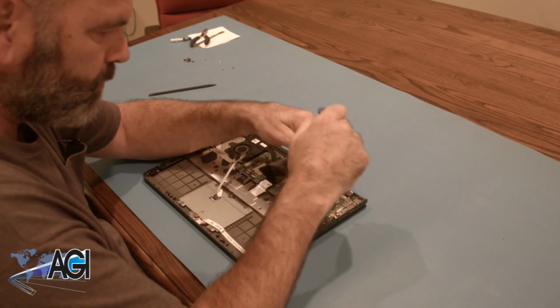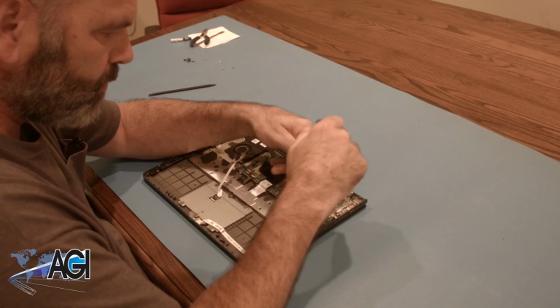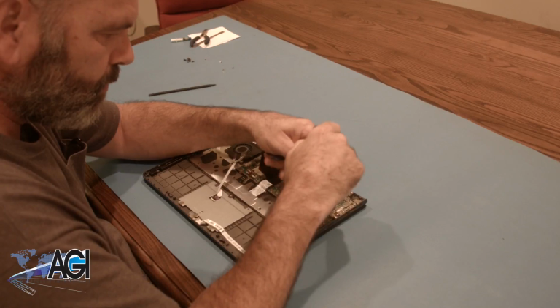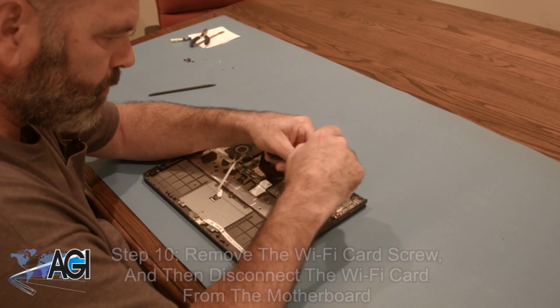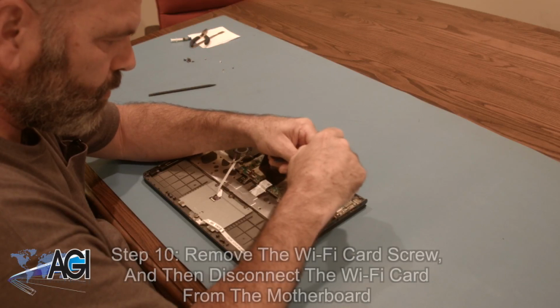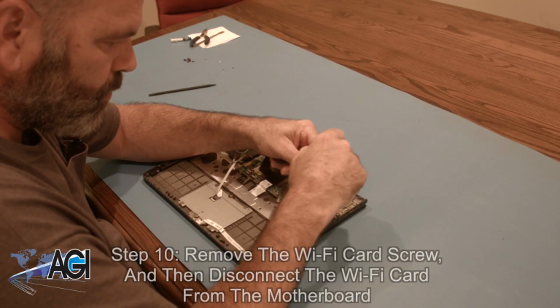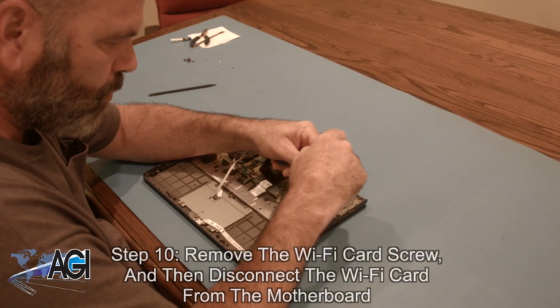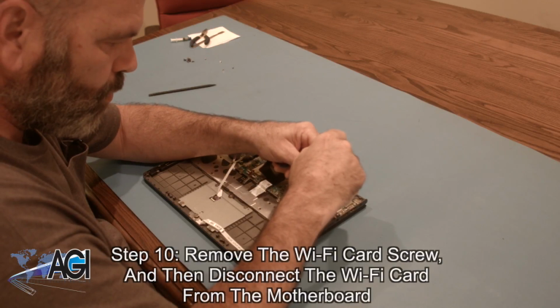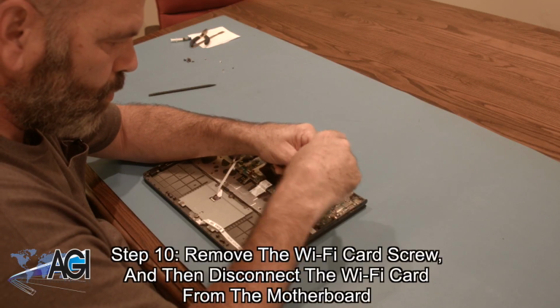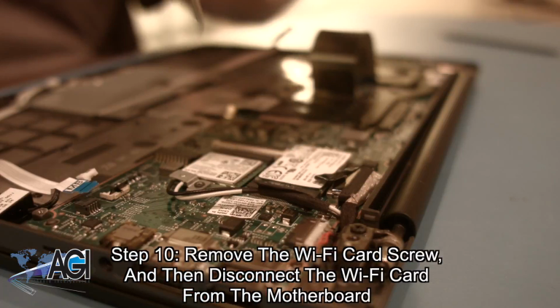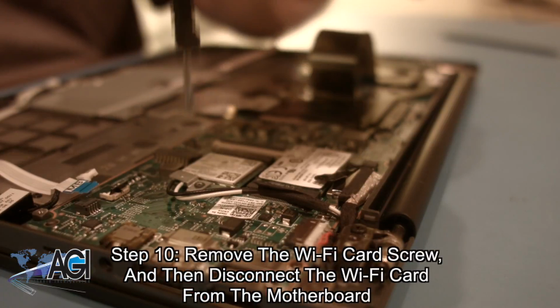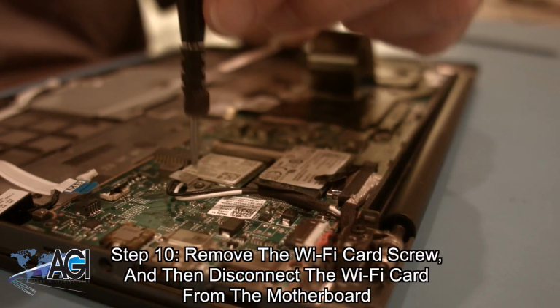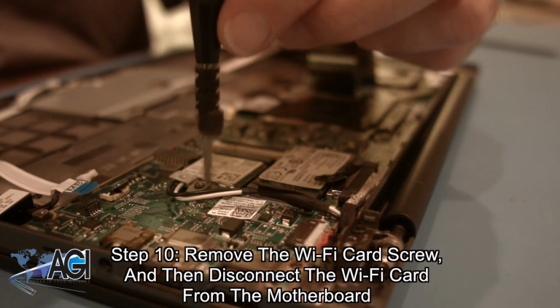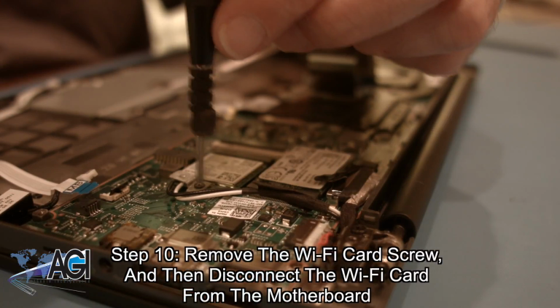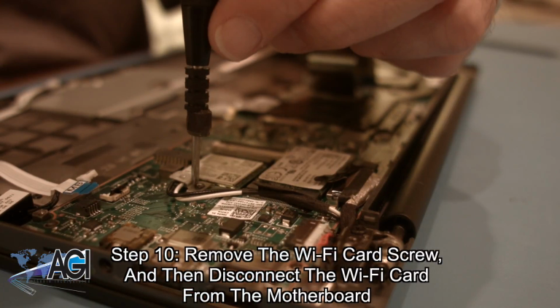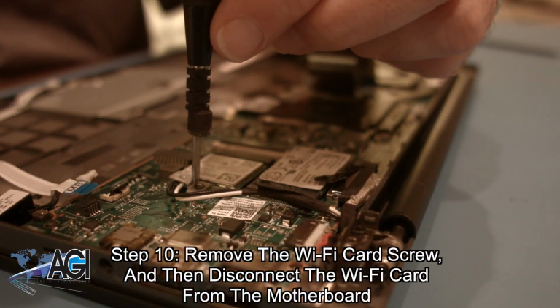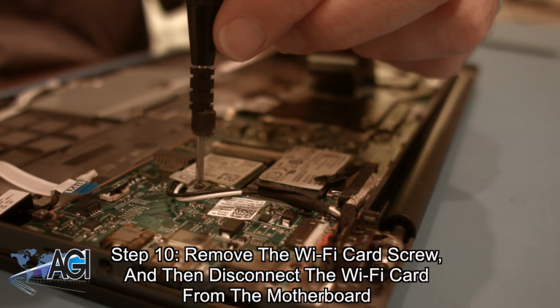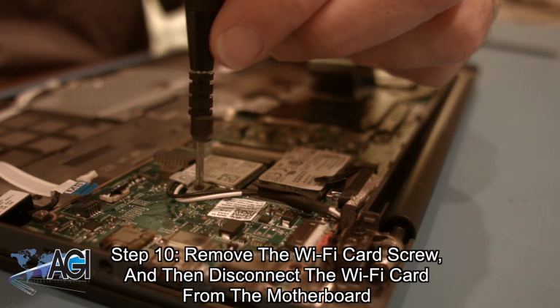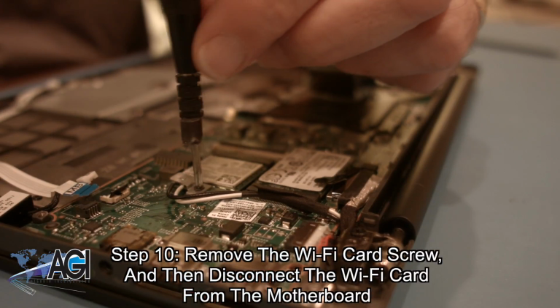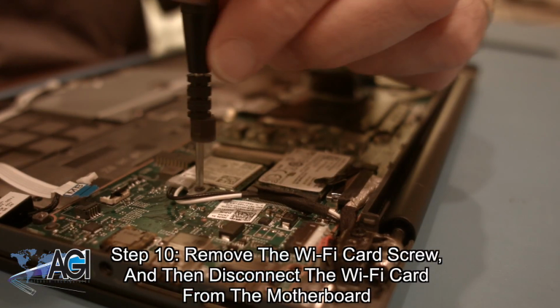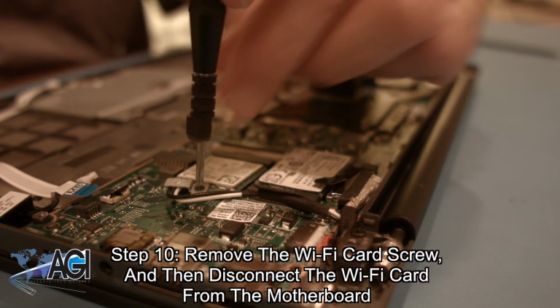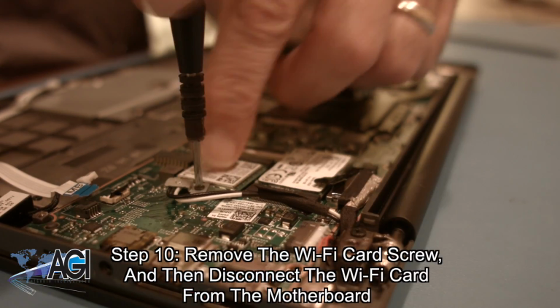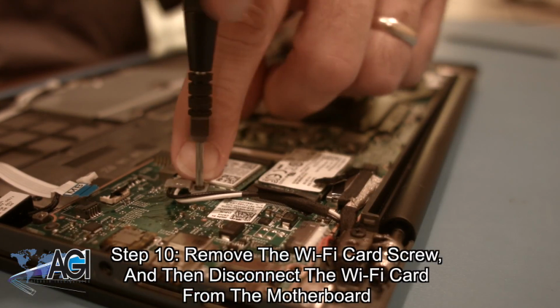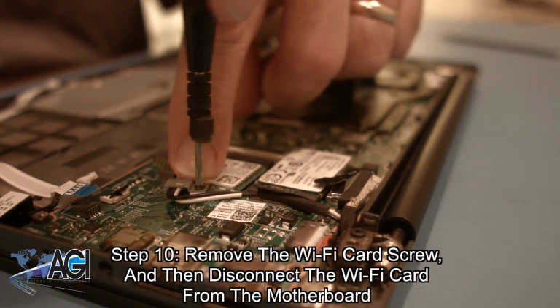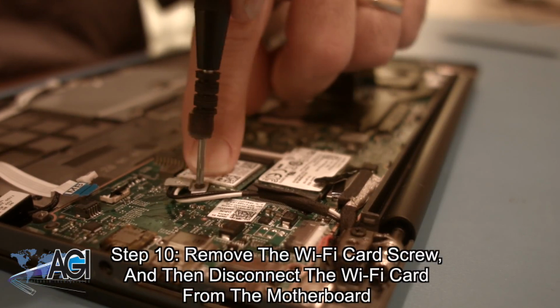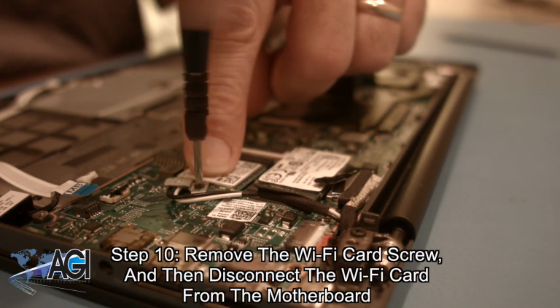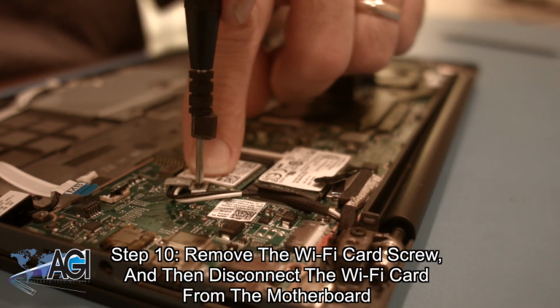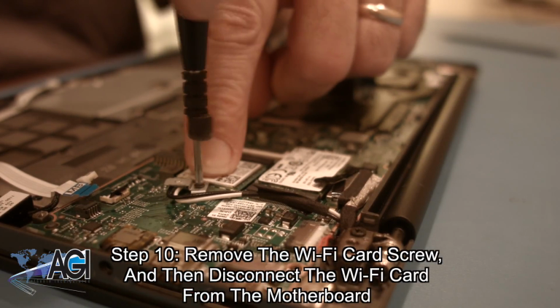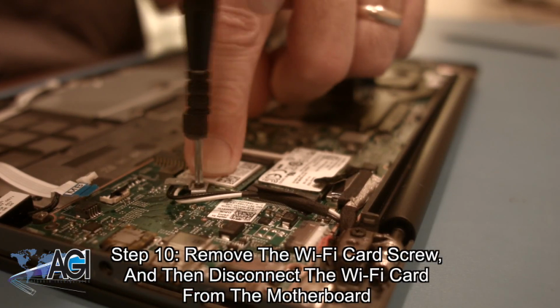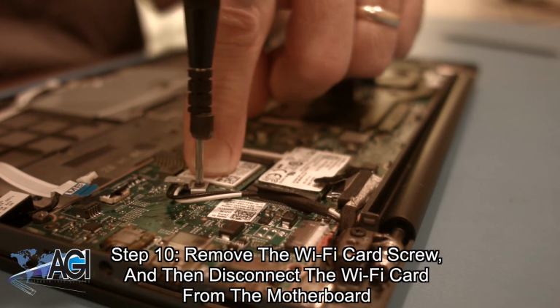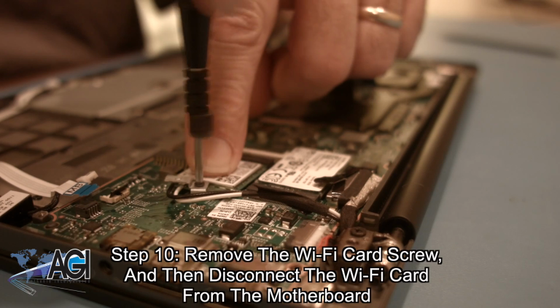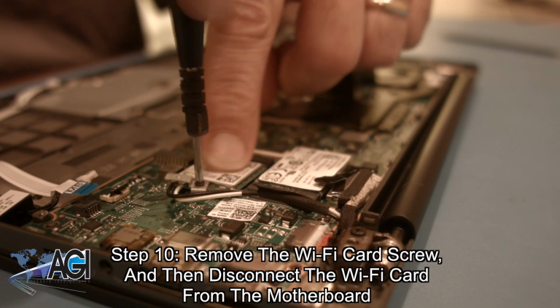Next, you will remove the Wi-Fi card screw and then disconnect the Wi-Fi card from the motherboard.